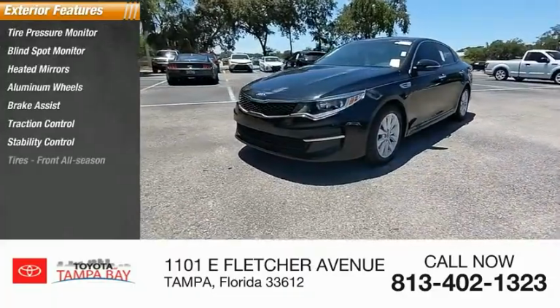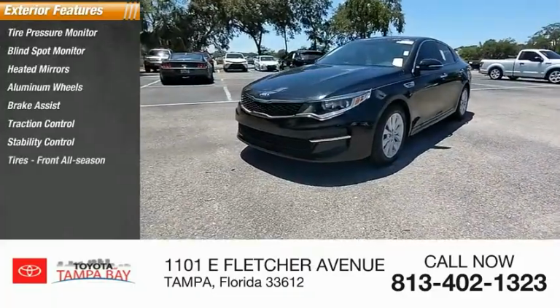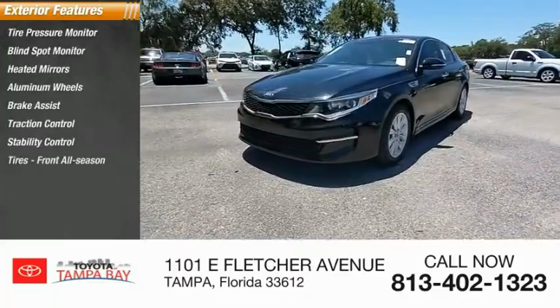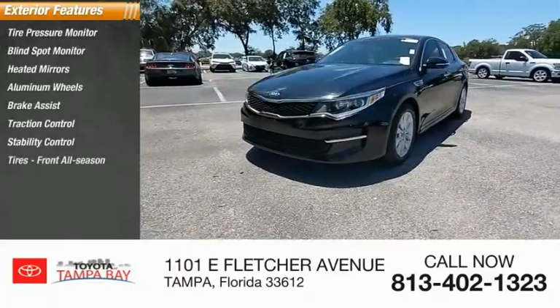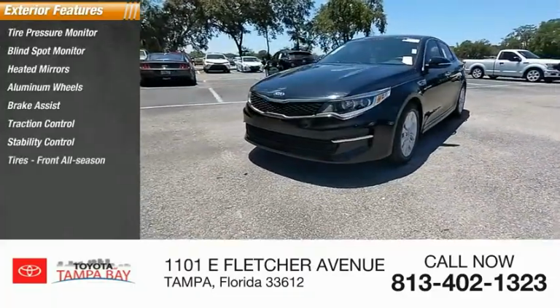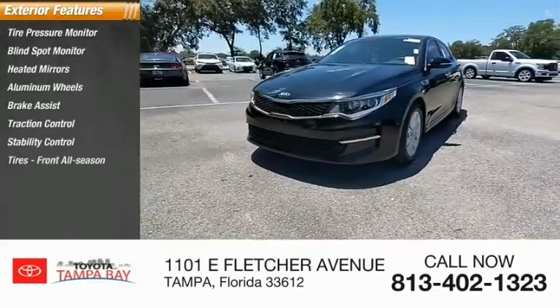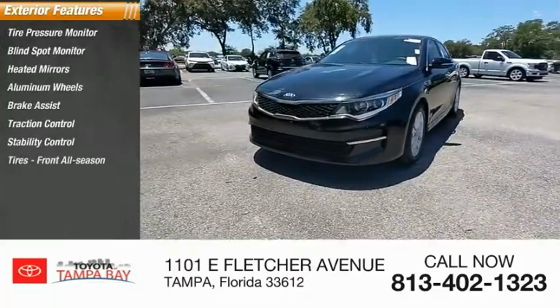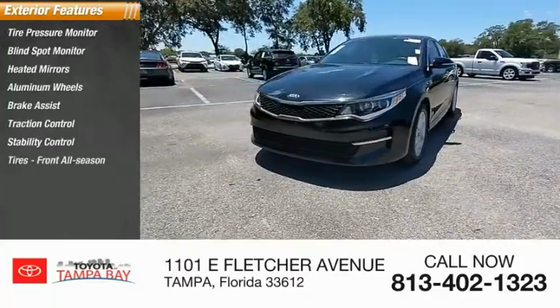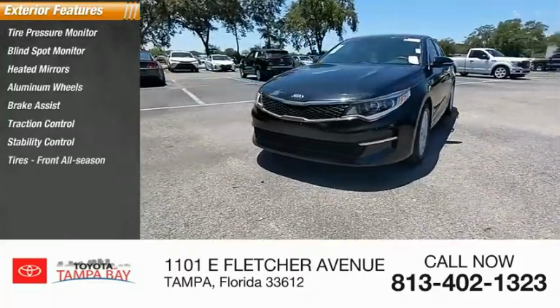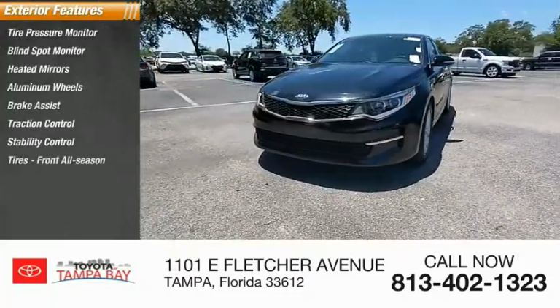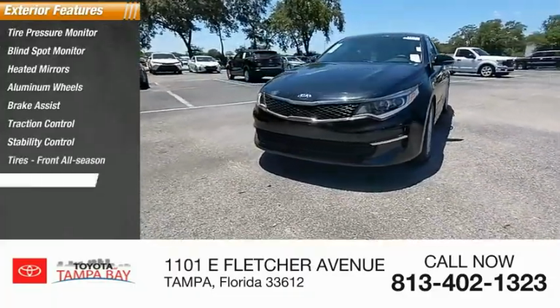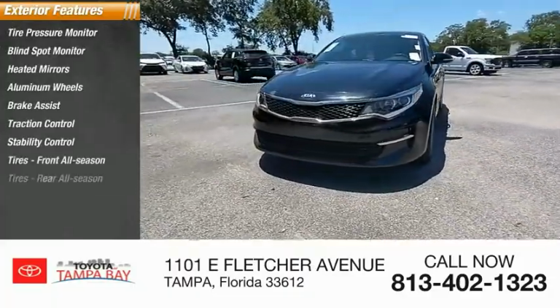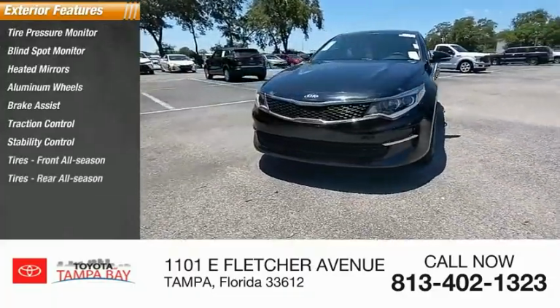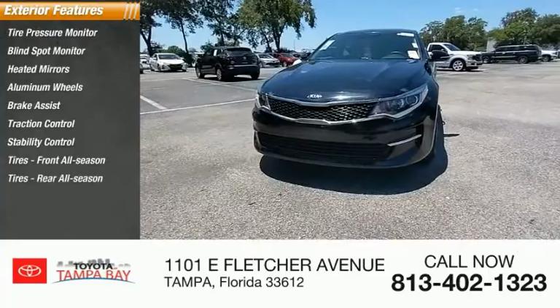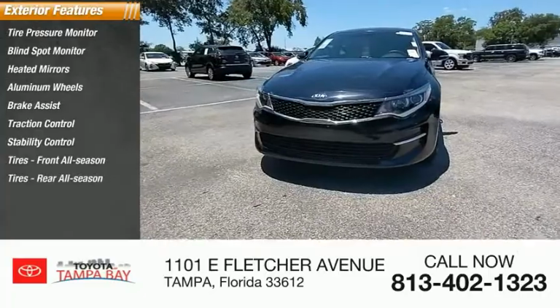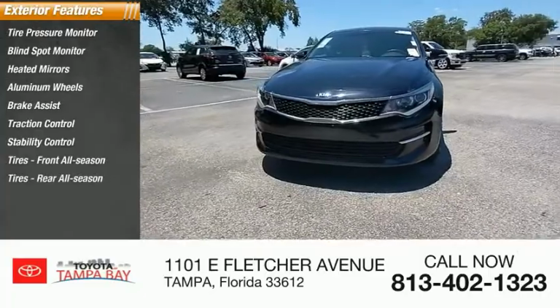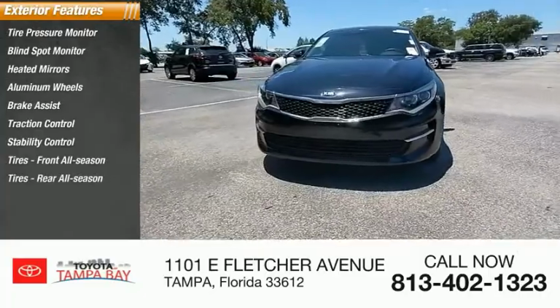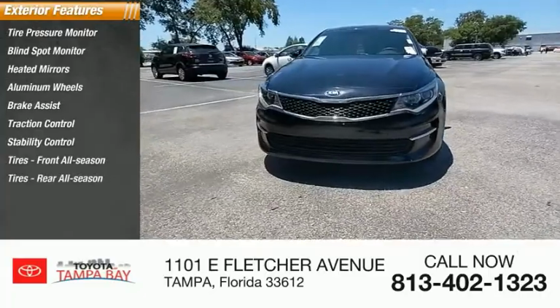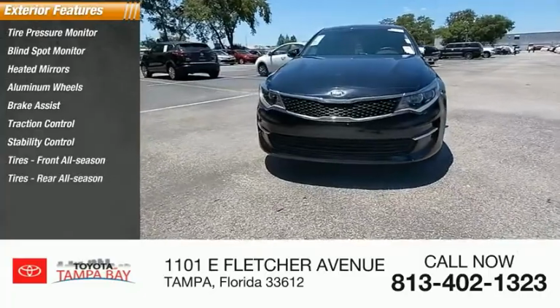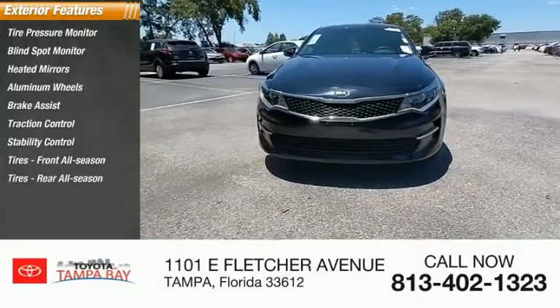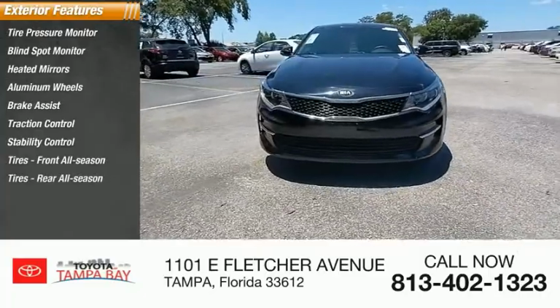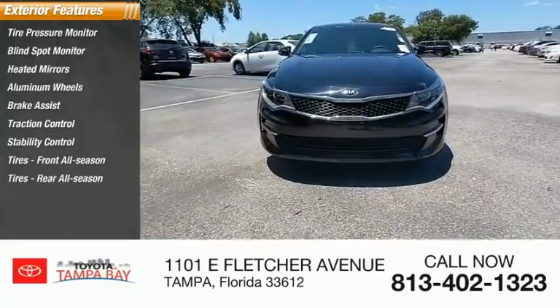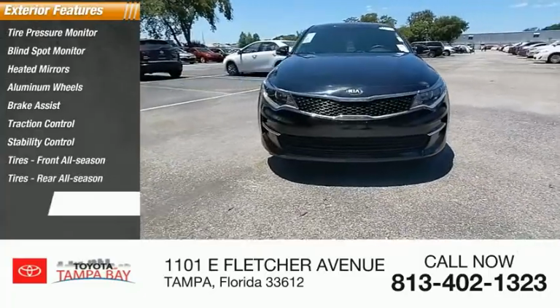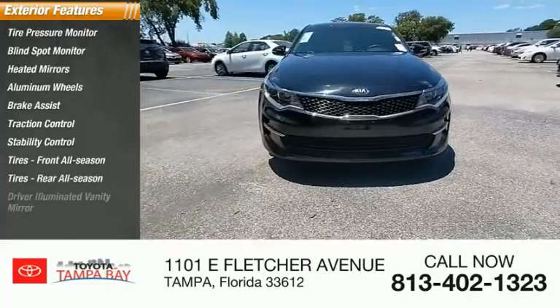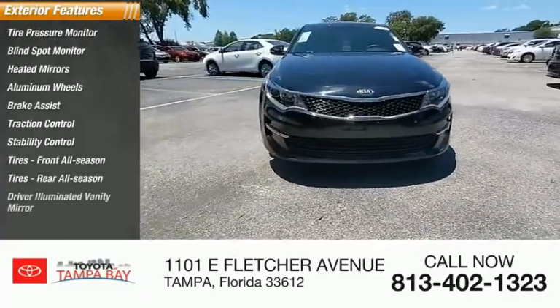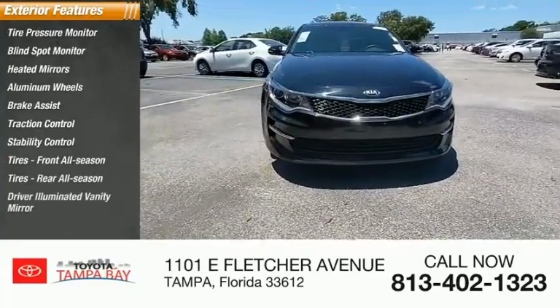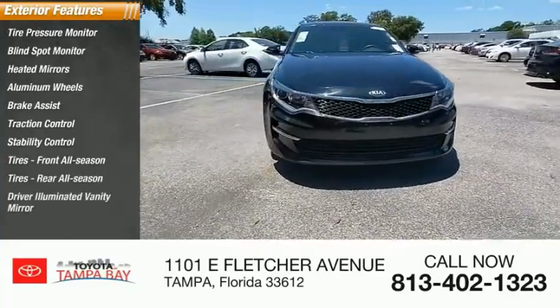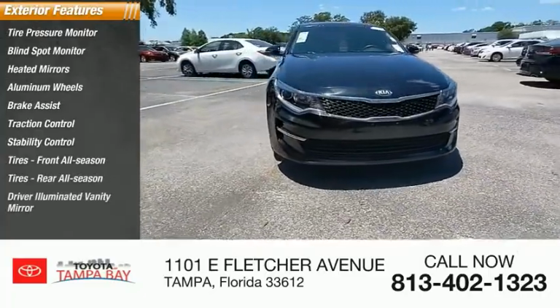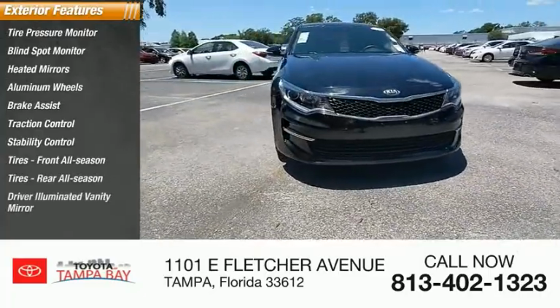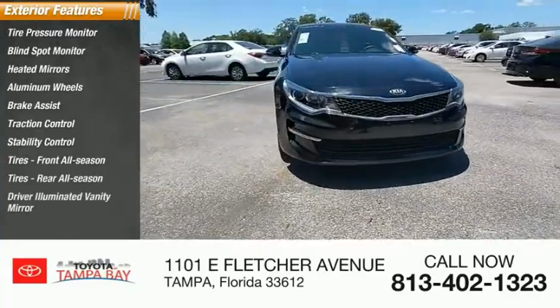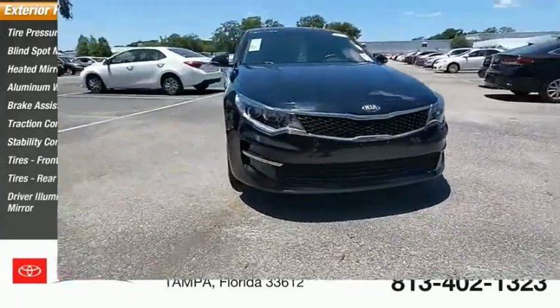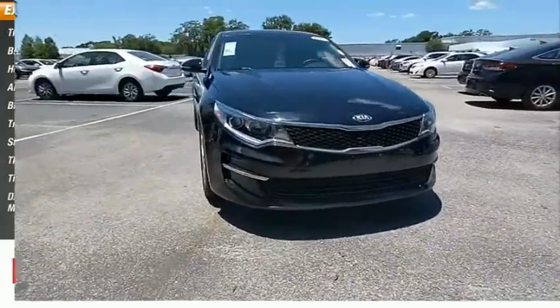Stability control, front and rear all-season tires, and driver illuminated vanity mirror.